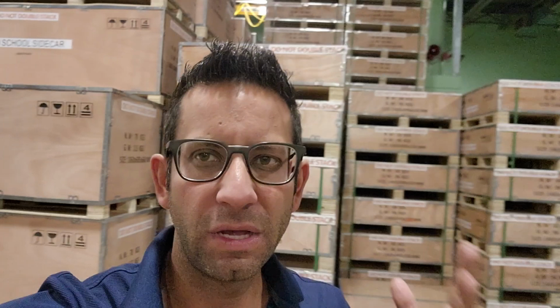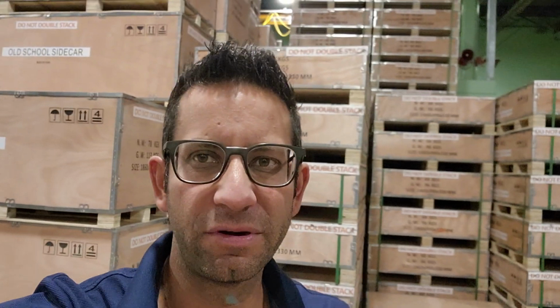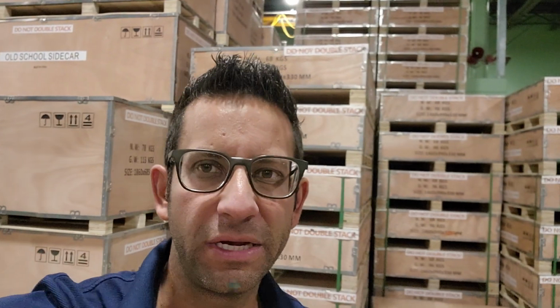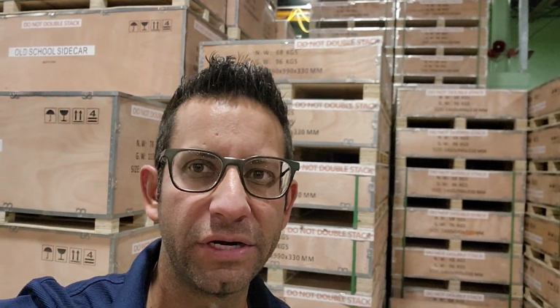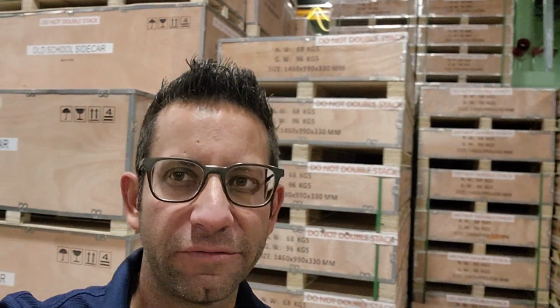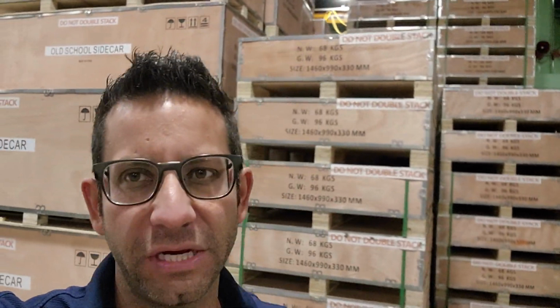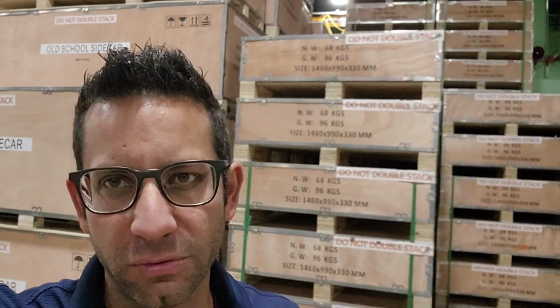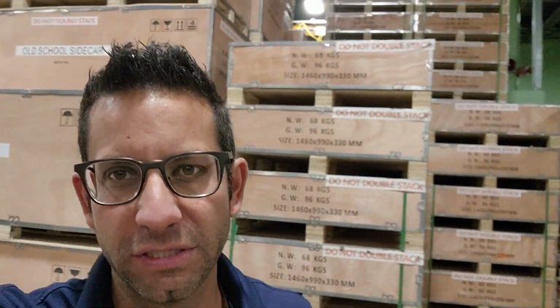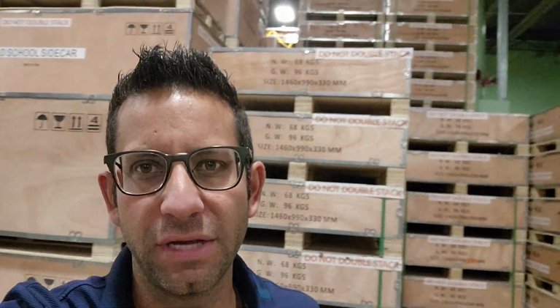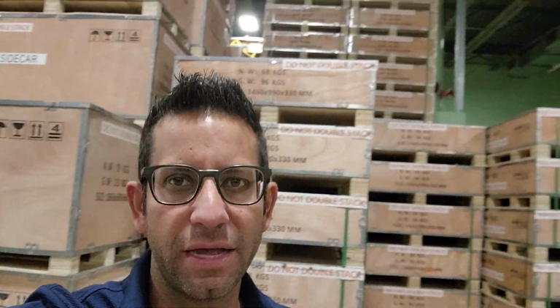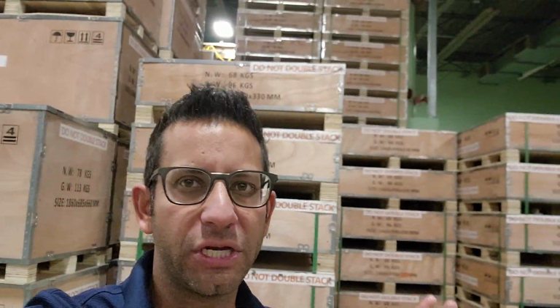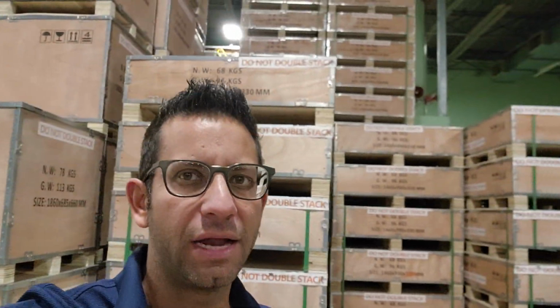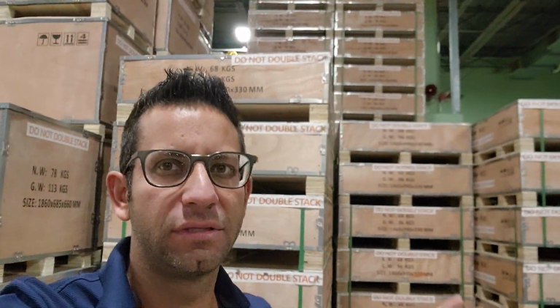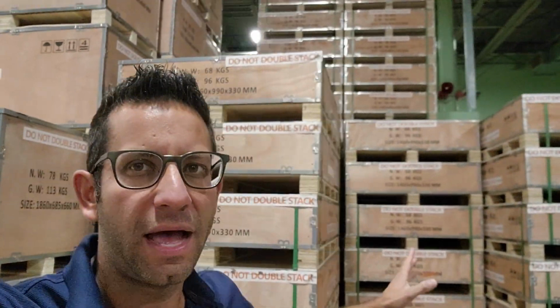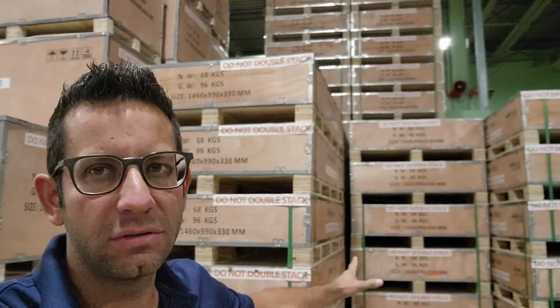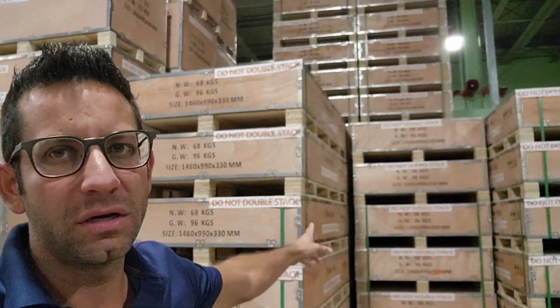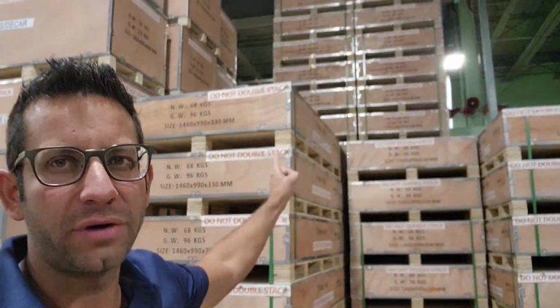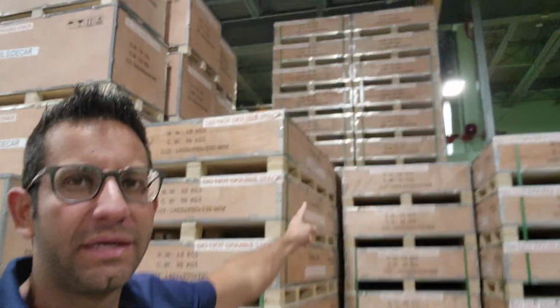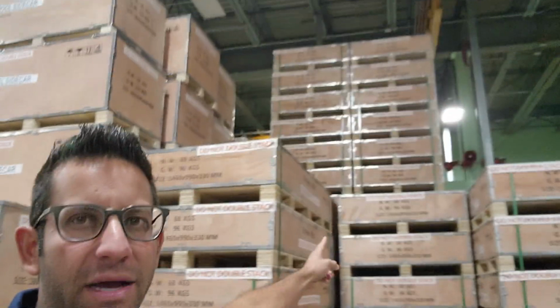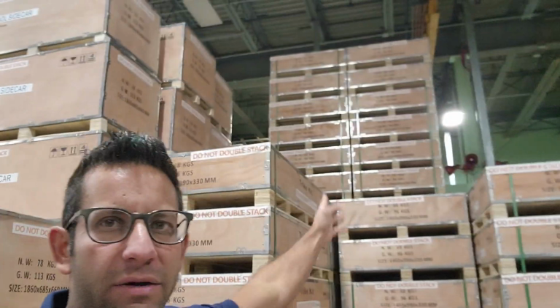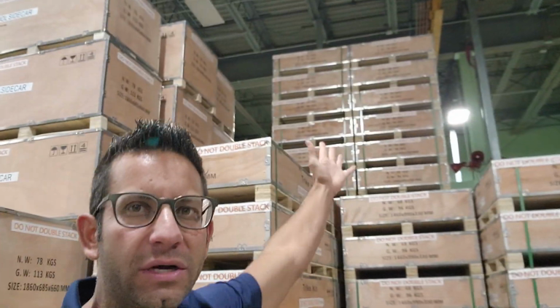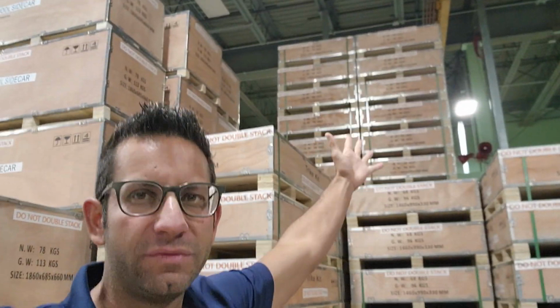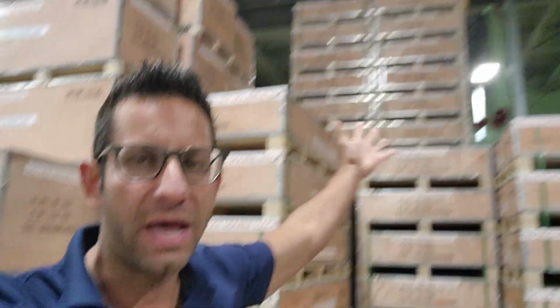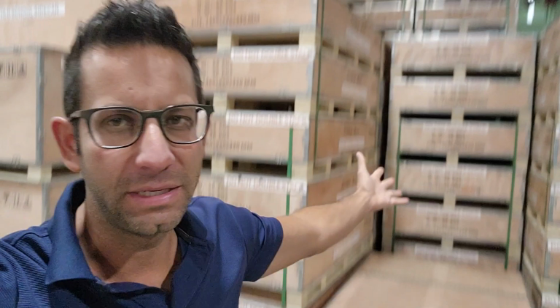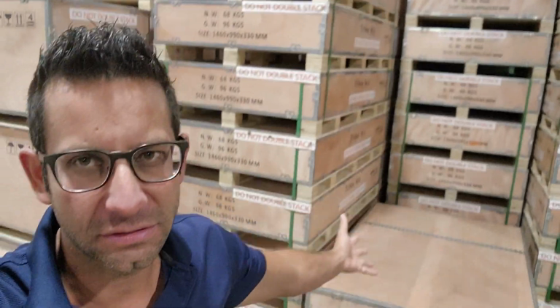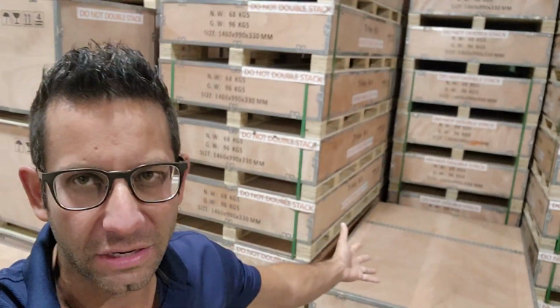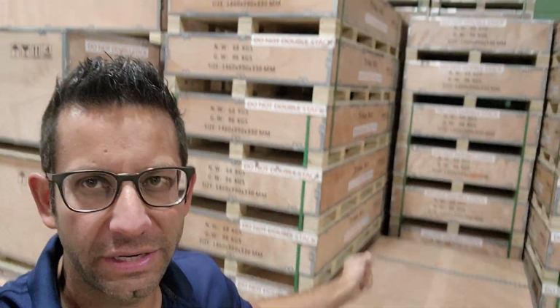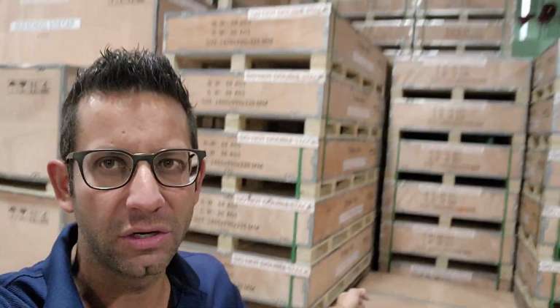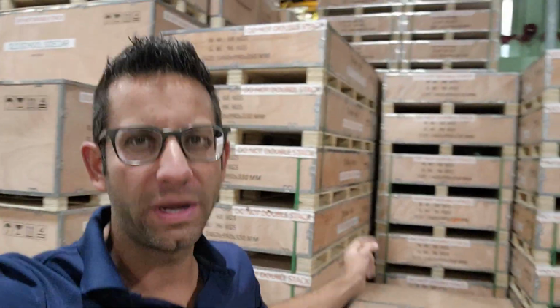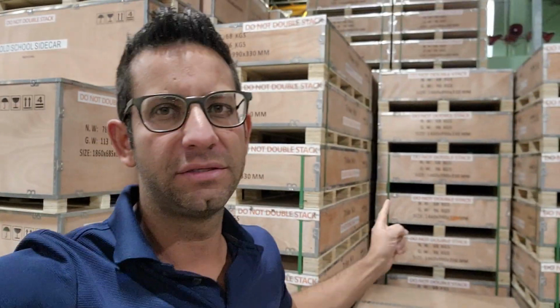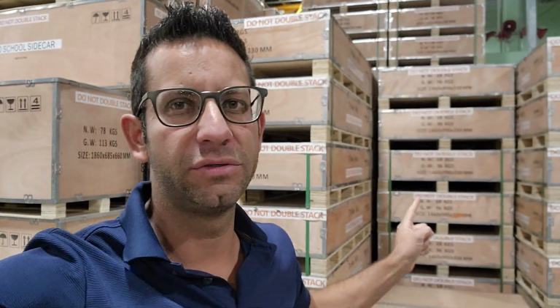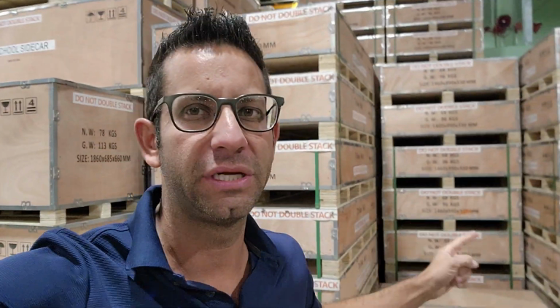What's up everybody? Gary here from safeforwholesale.com. Check it out — the Outlaw Tri Kit. We've got them in stock, ready to go, ready to ship.